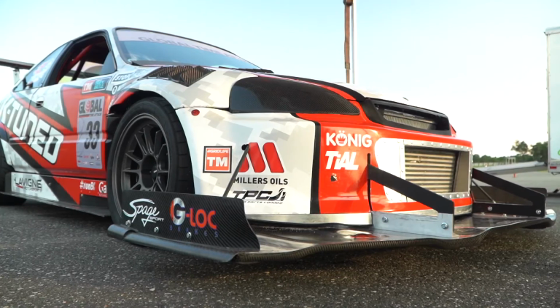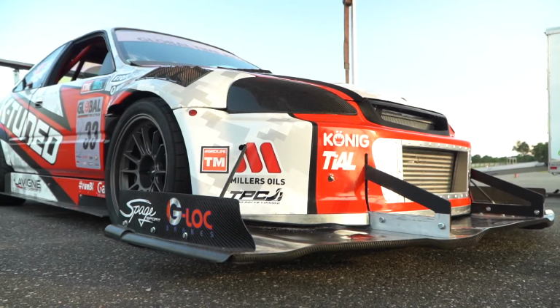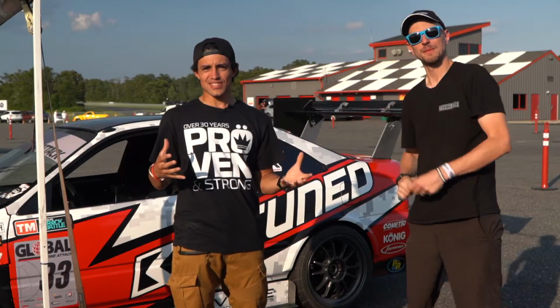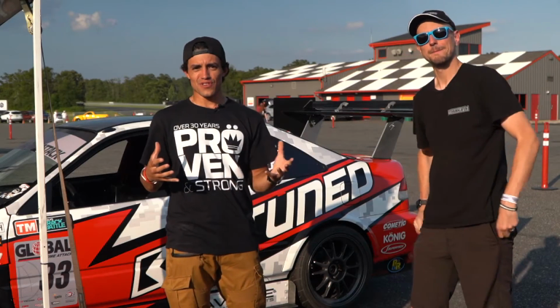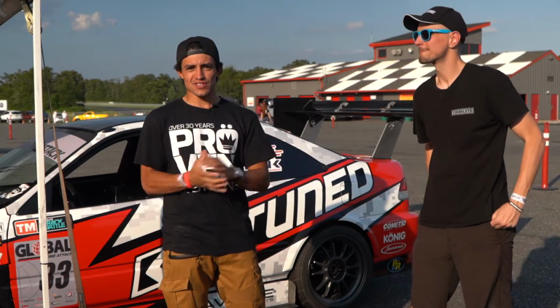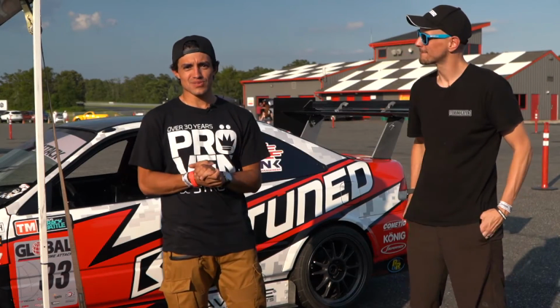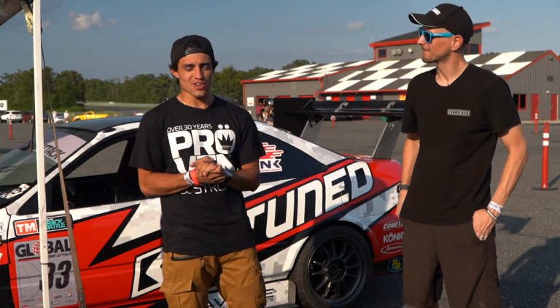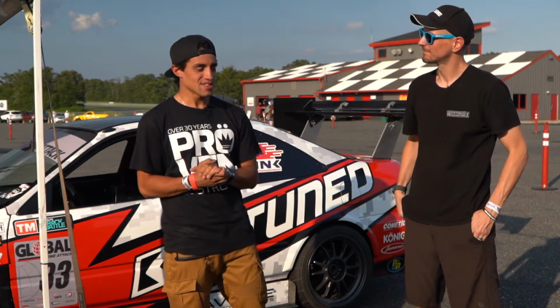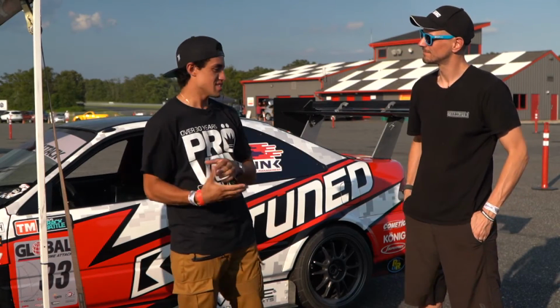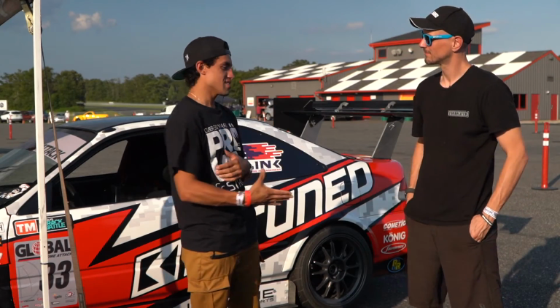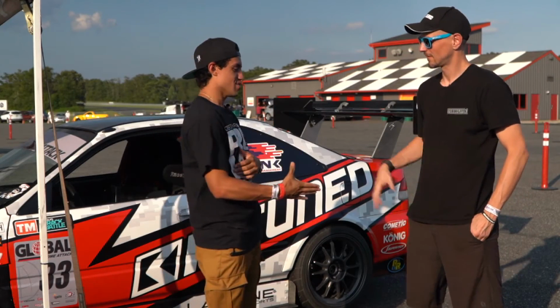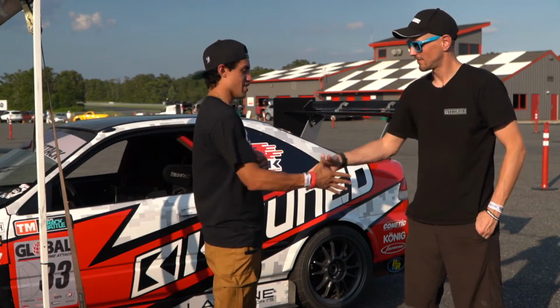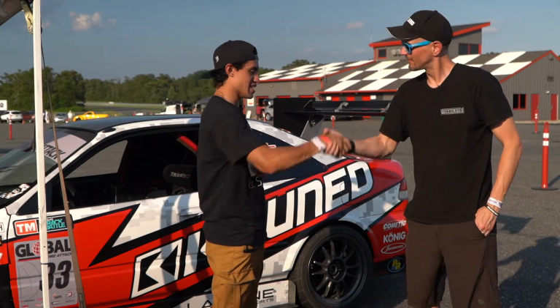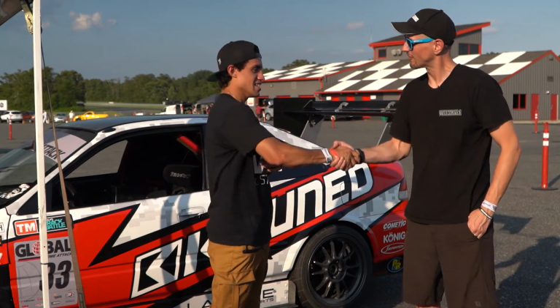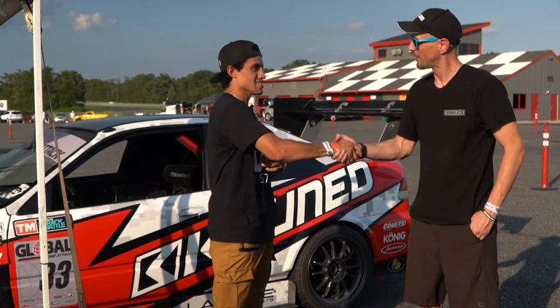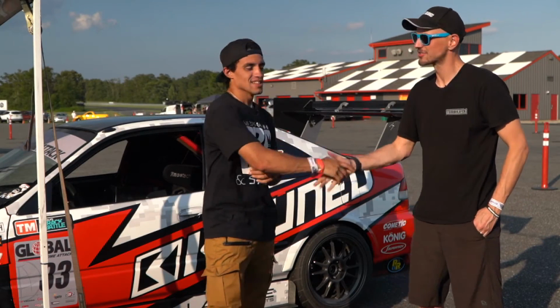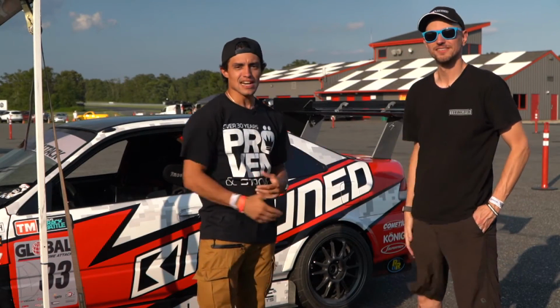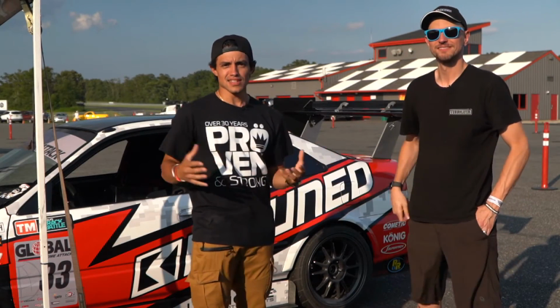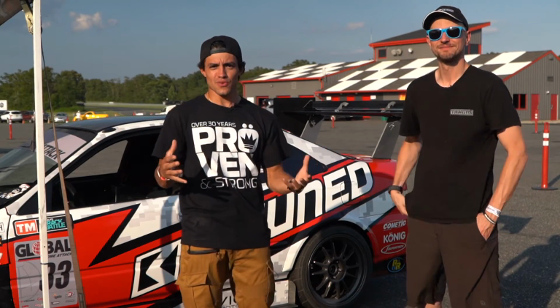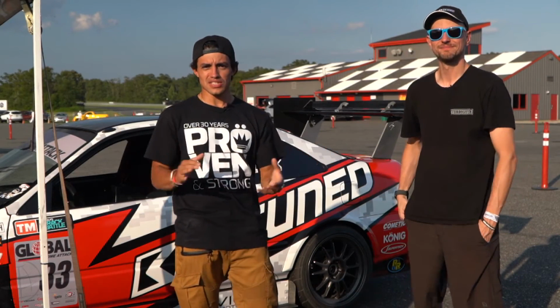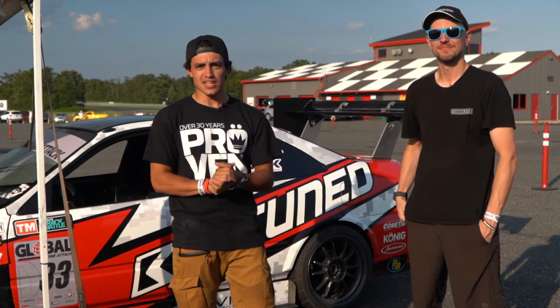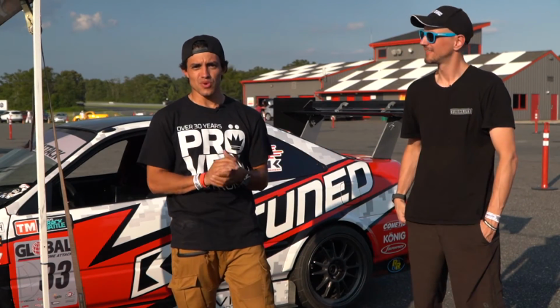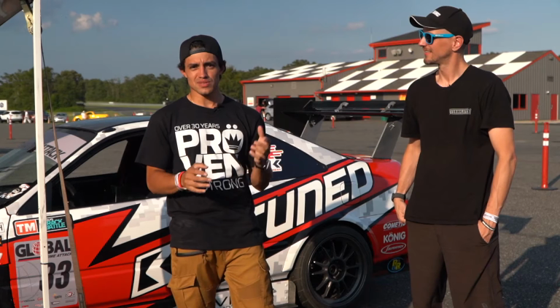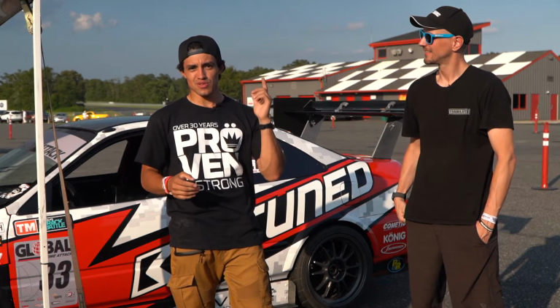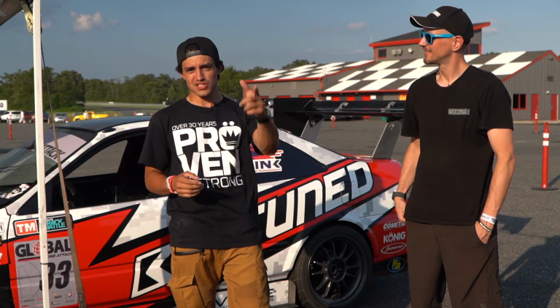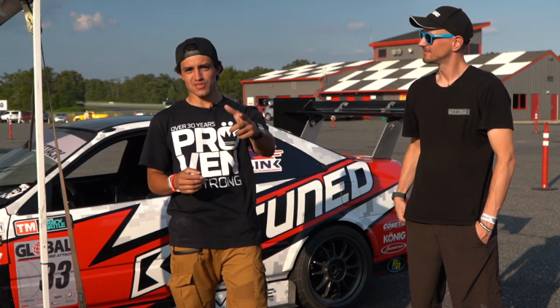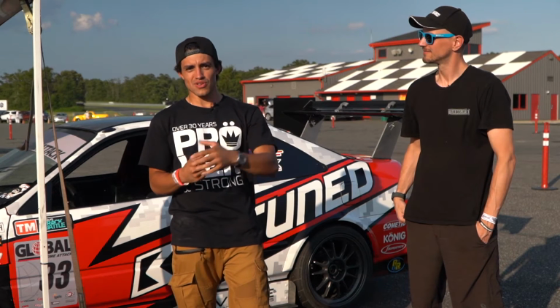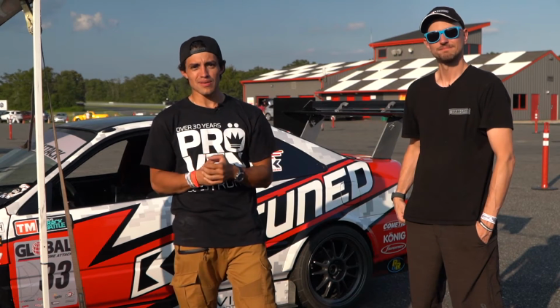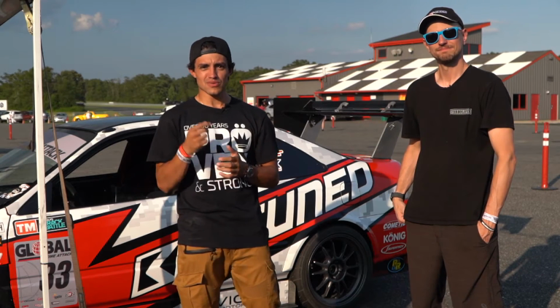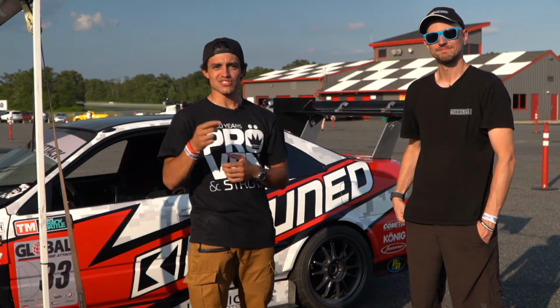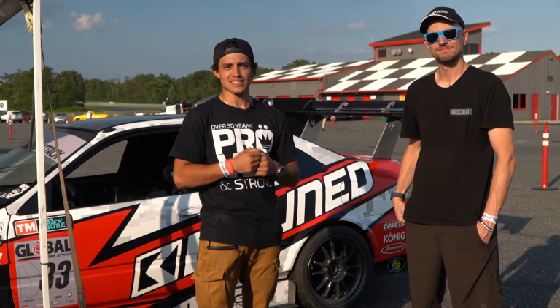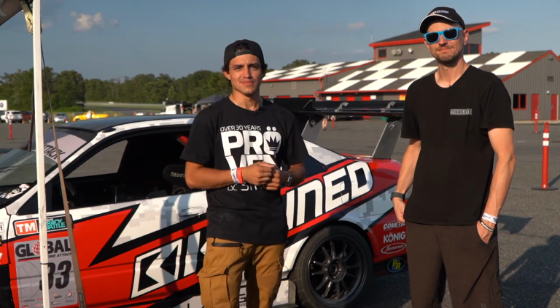Alright, so that's it for Chris' walk around. Chris, thank you so much. Guys, thank you for watching — if you want to see more, make sure you subscribe and we'll see you next time.